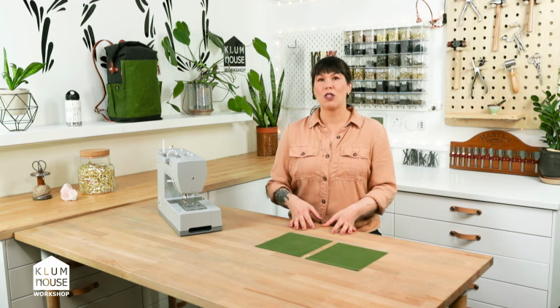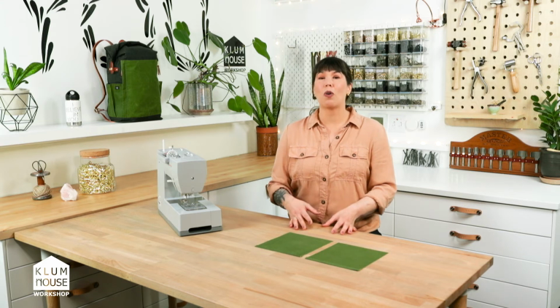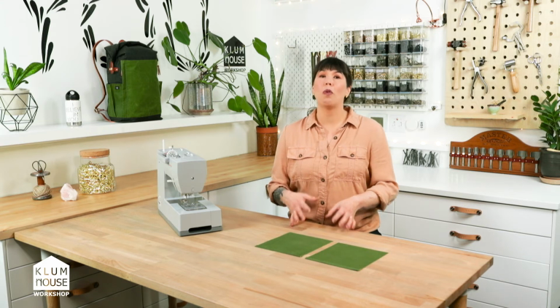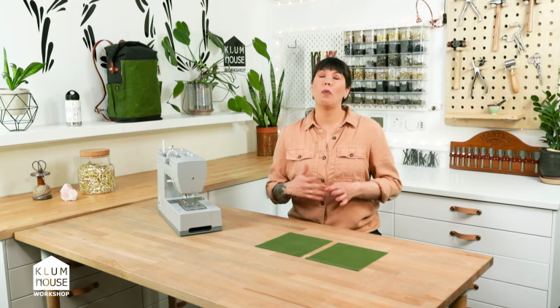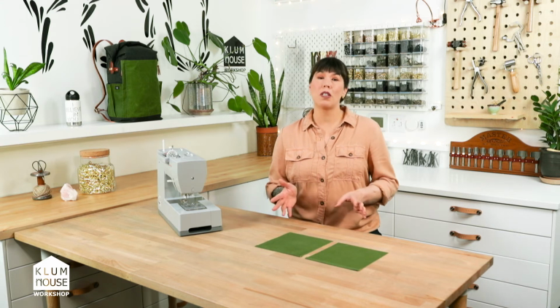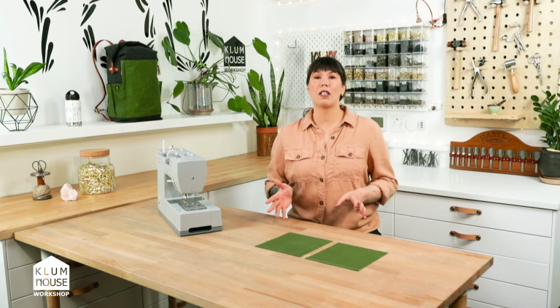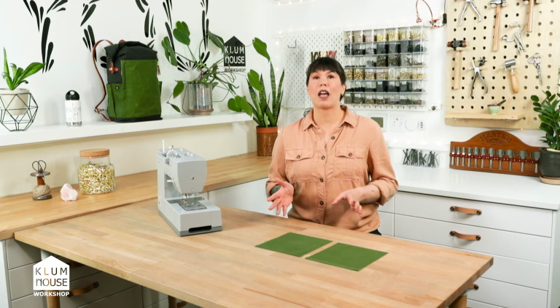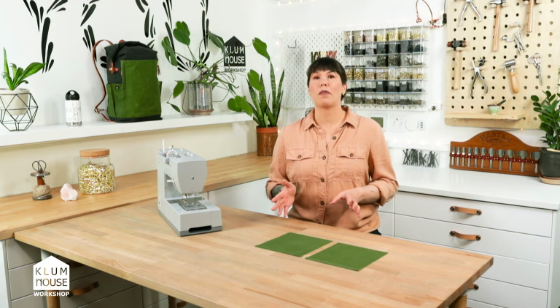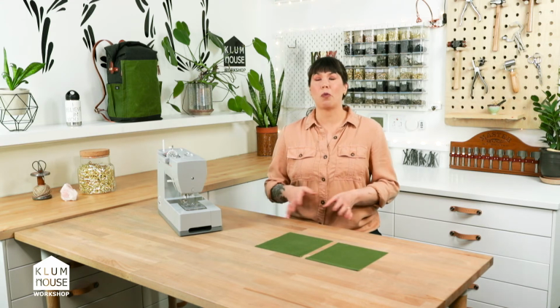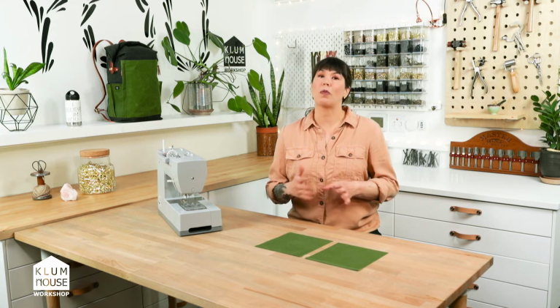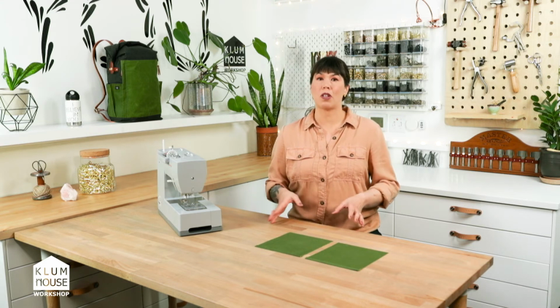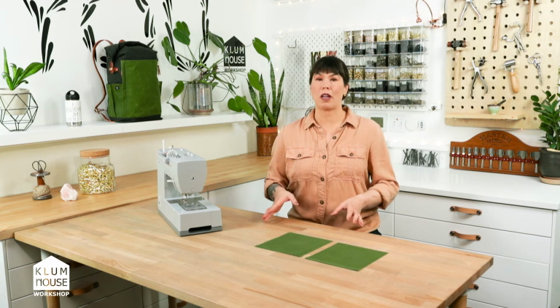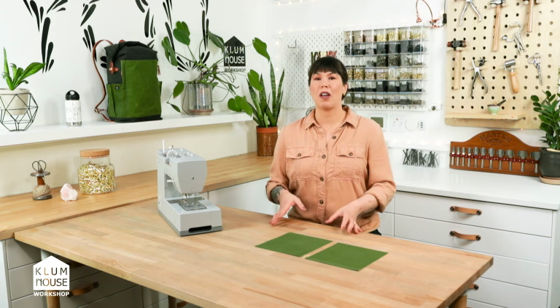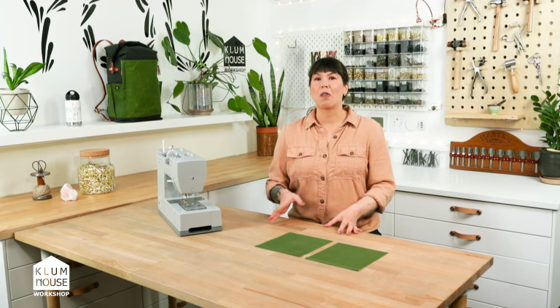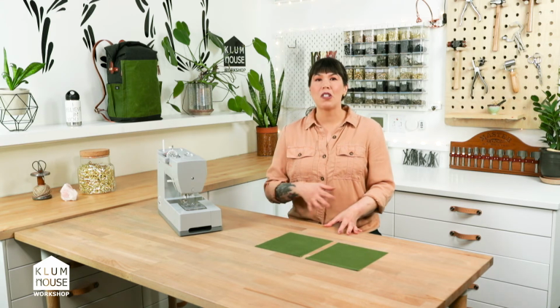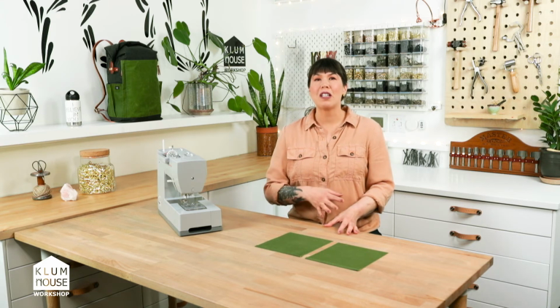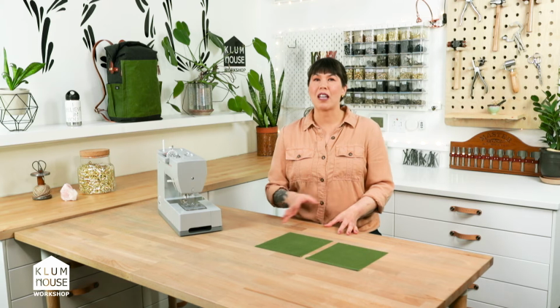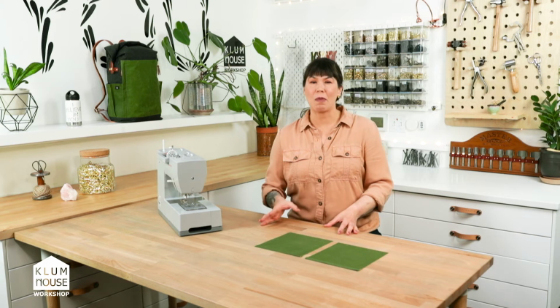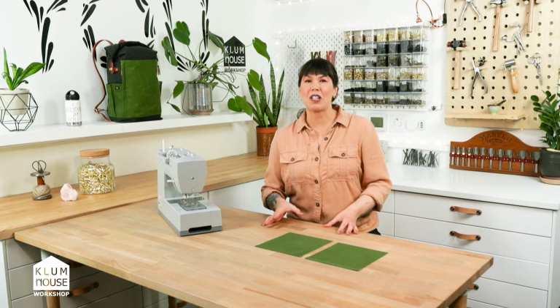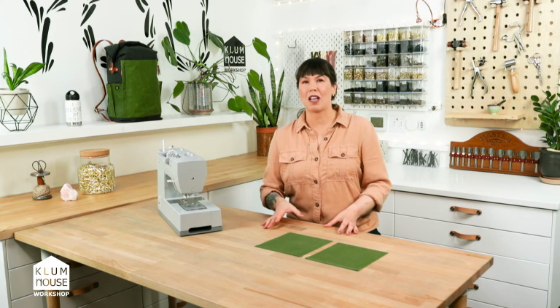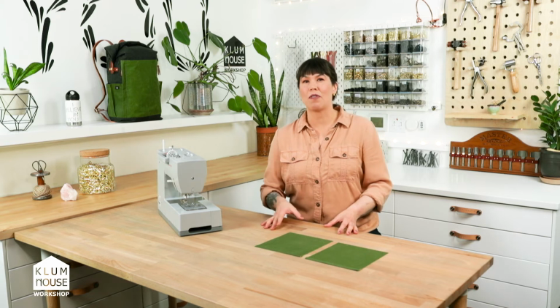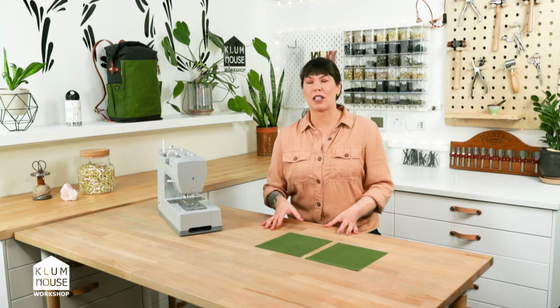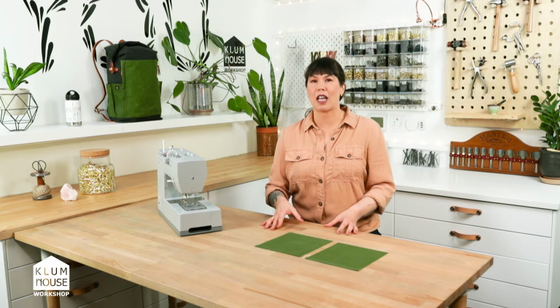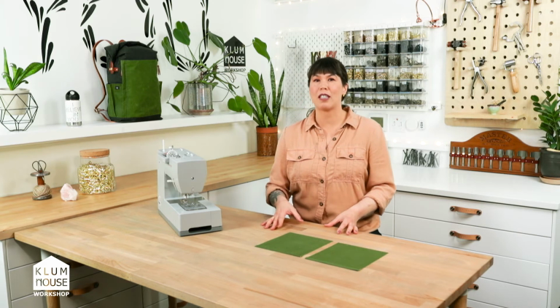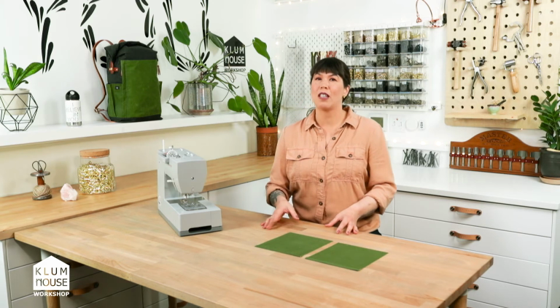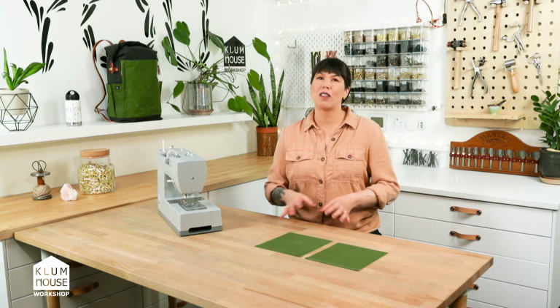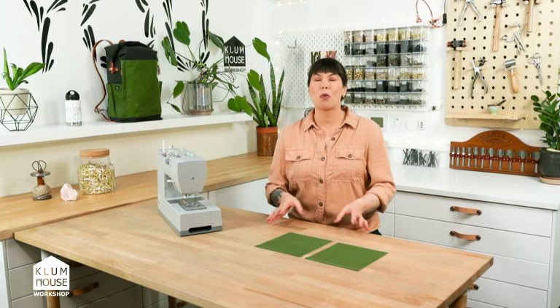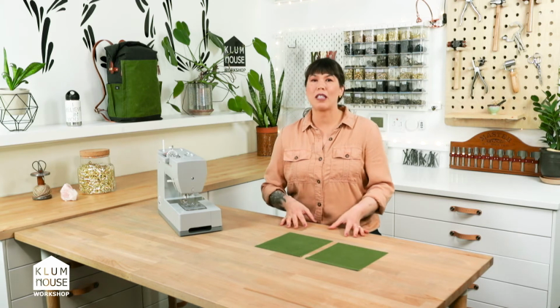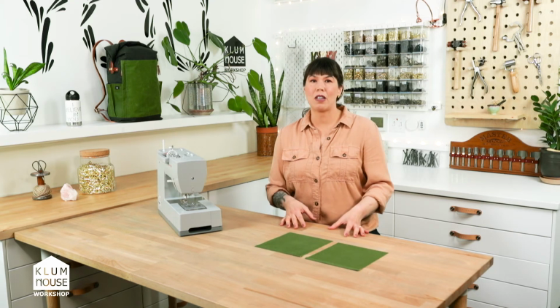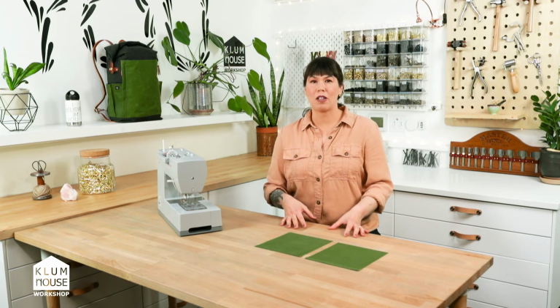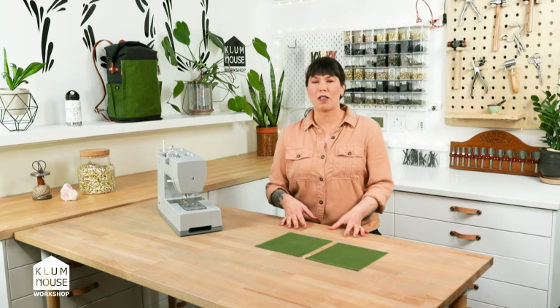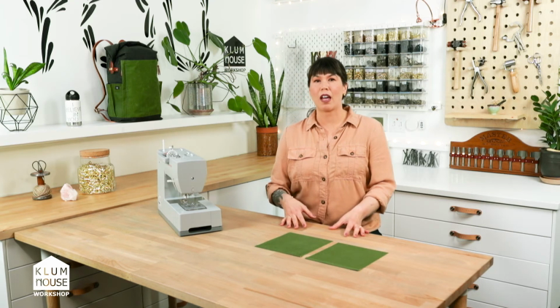Most of the time when we're sewing we're always trying to set our machines up for success, and so these are ways that you can do that.